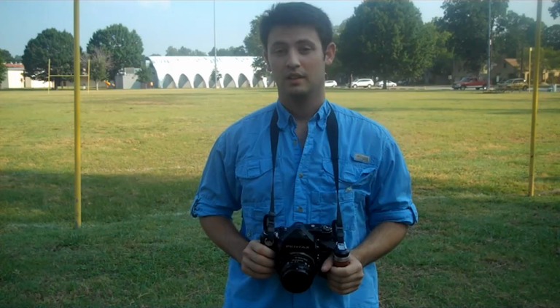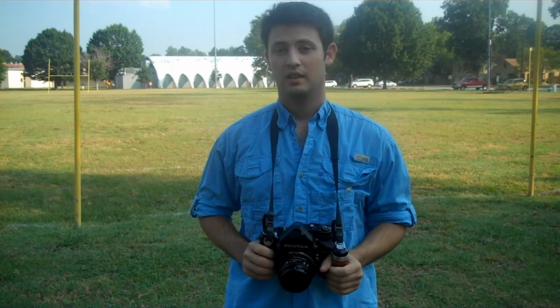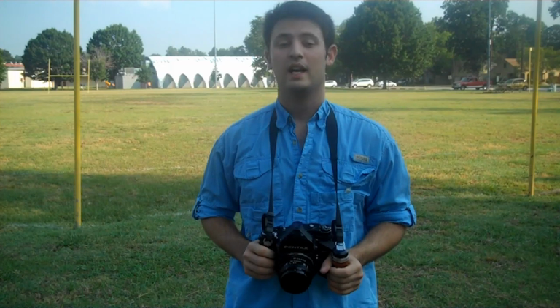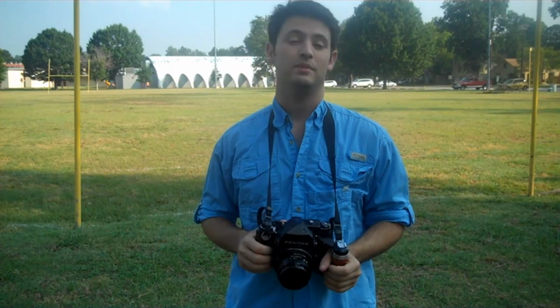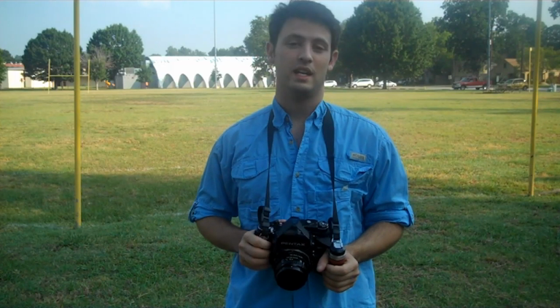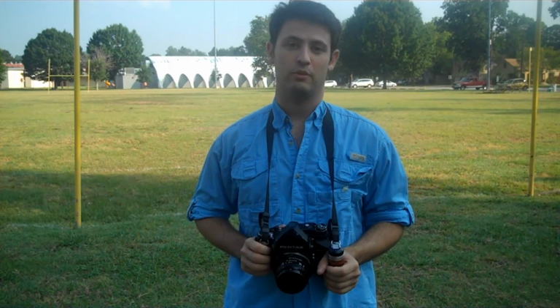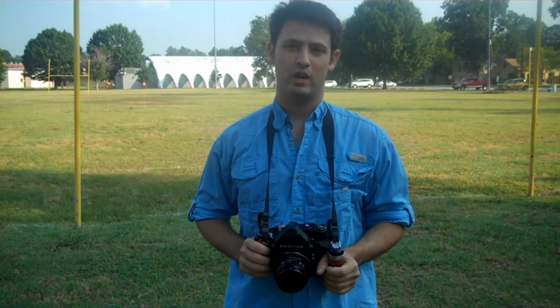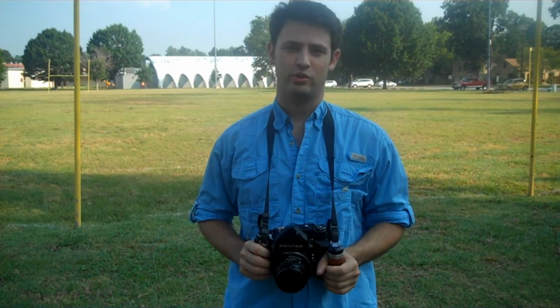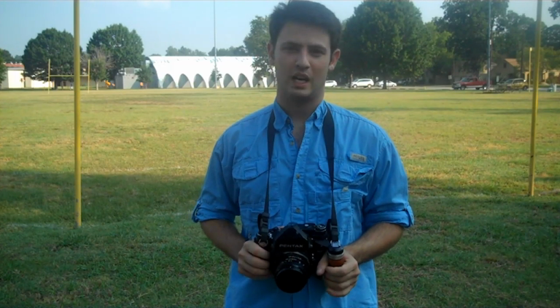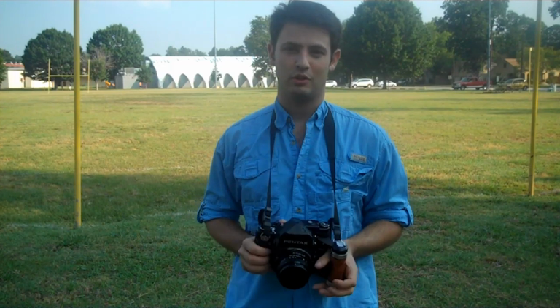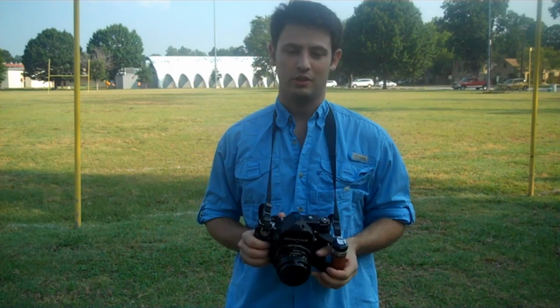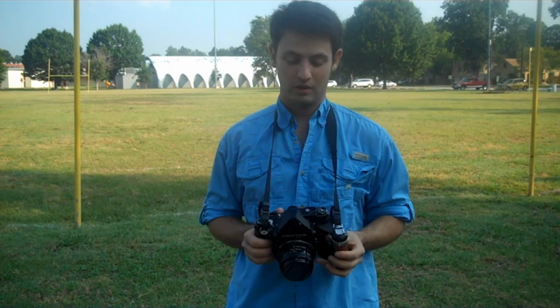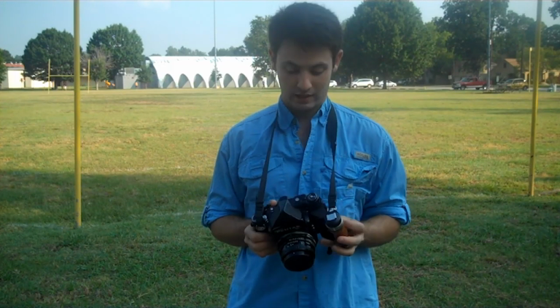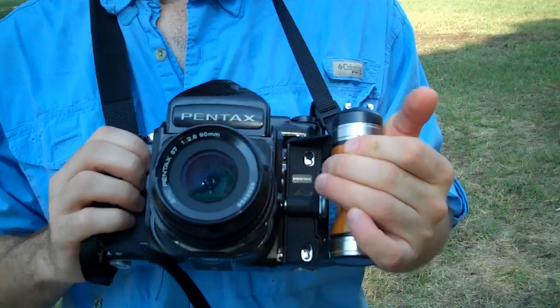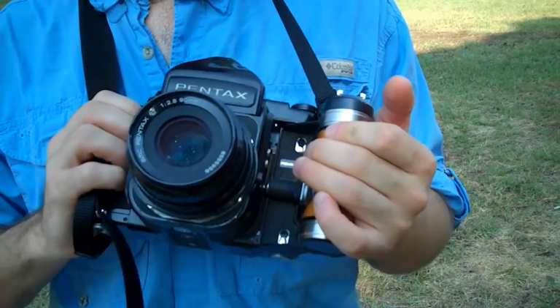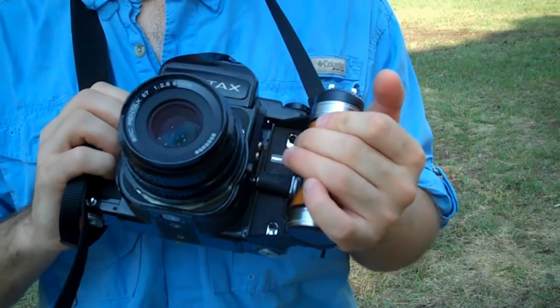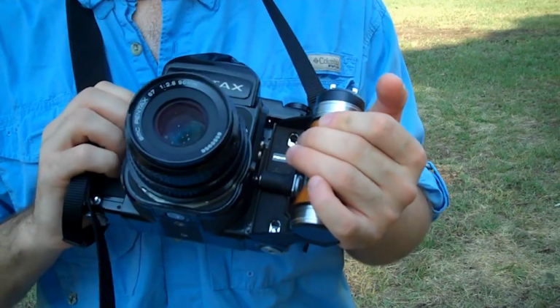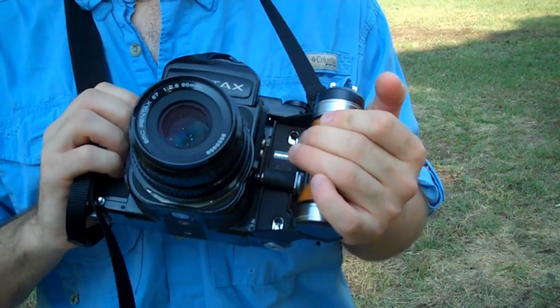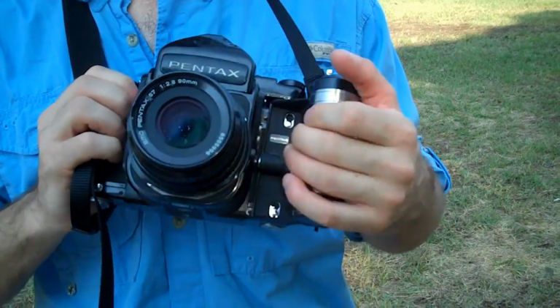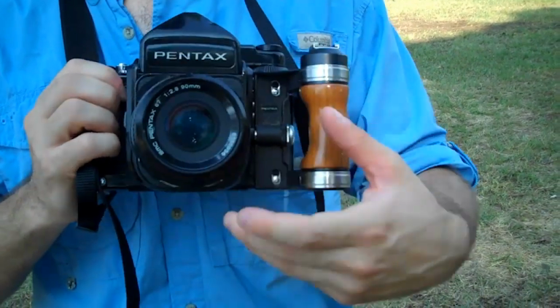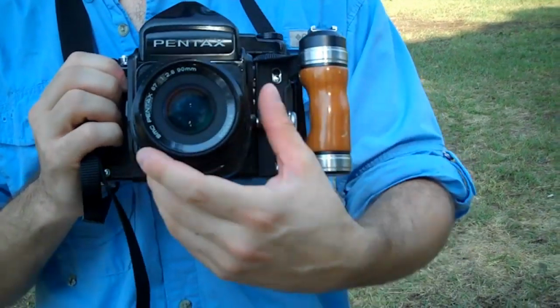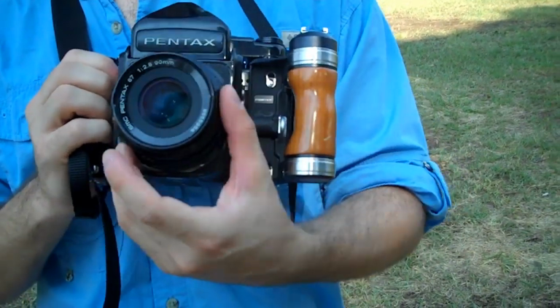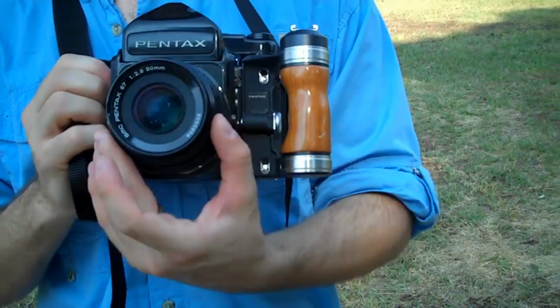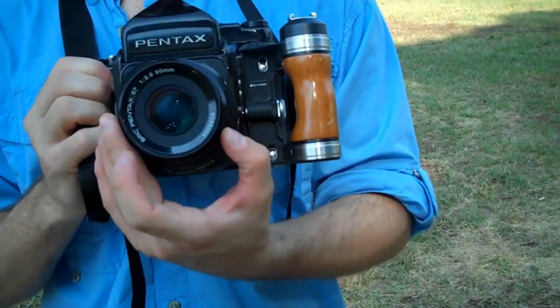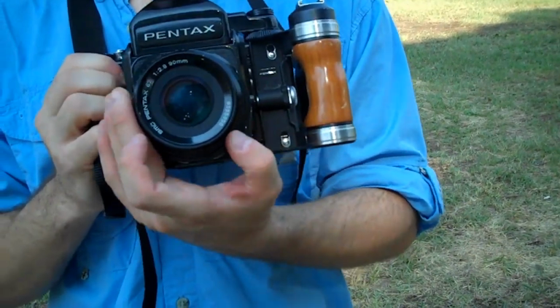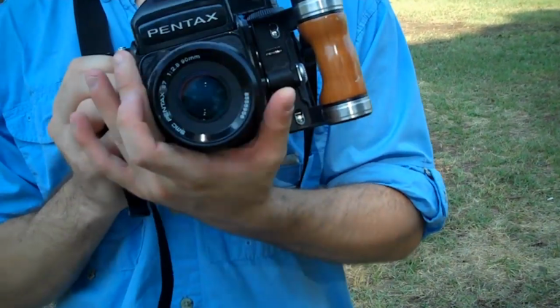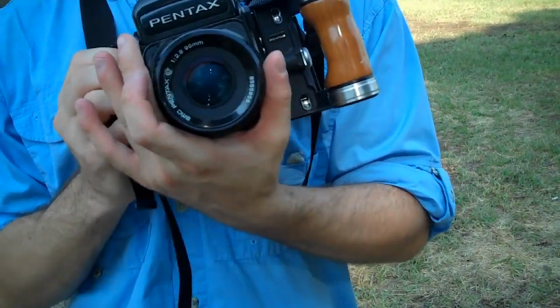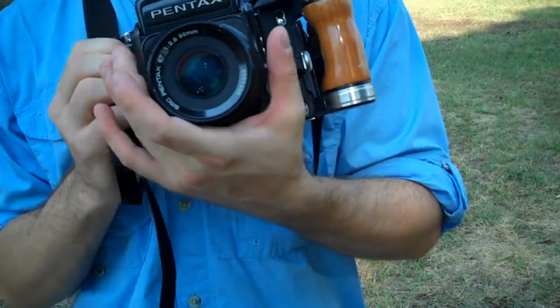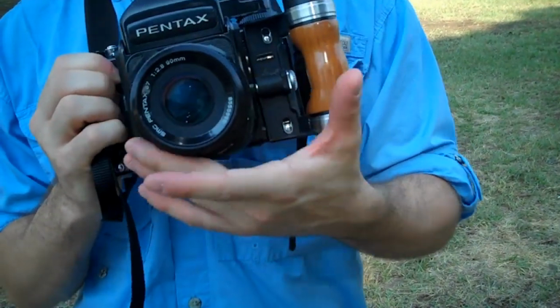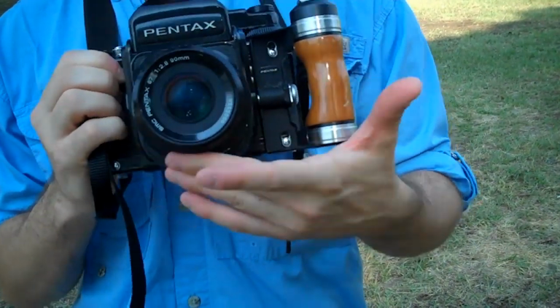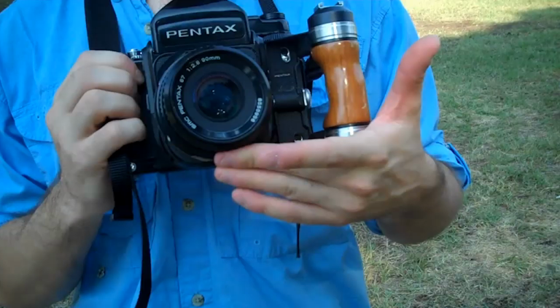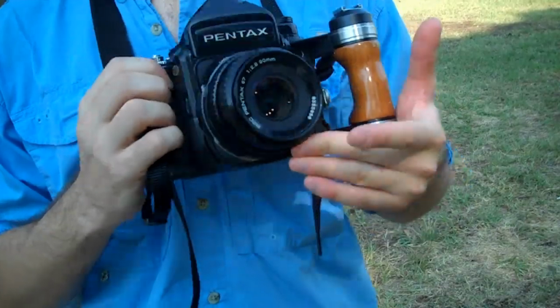Hi, I'm Danny from Retro Camera Review, and today I'm holding the massive beast of a camera, the Pentax 6-7.